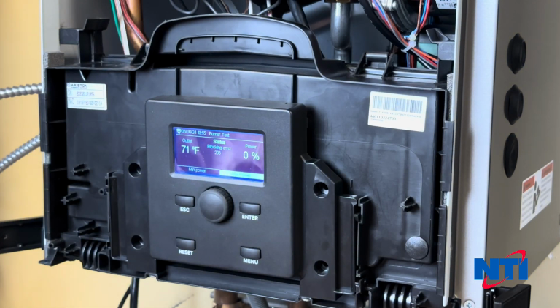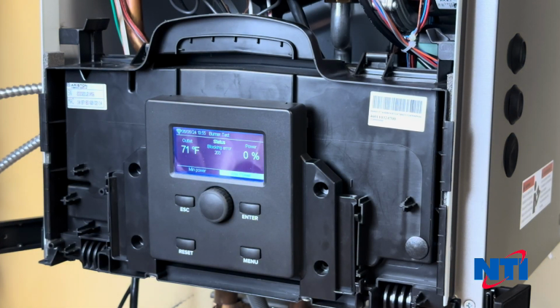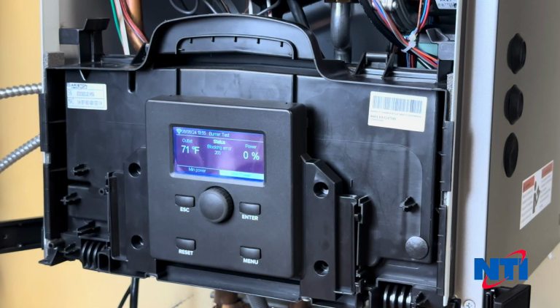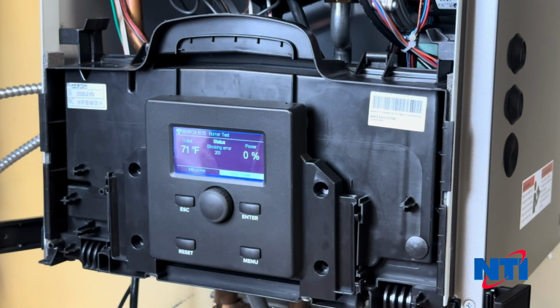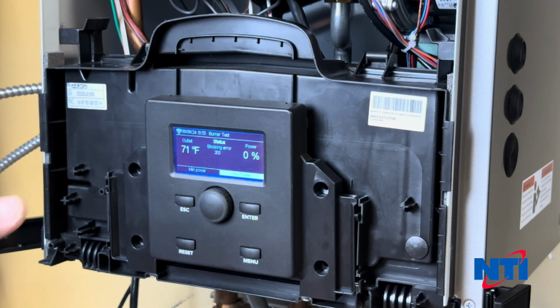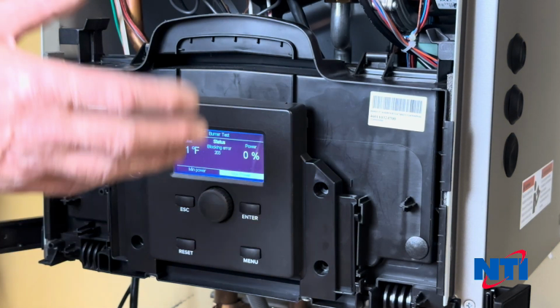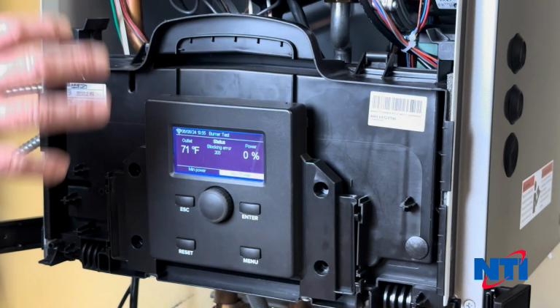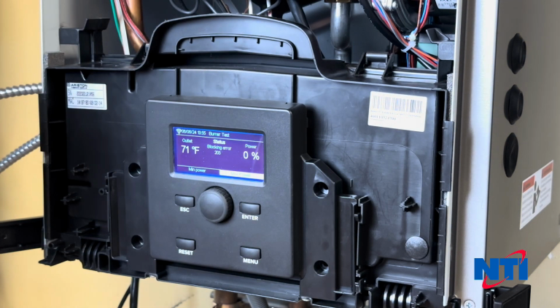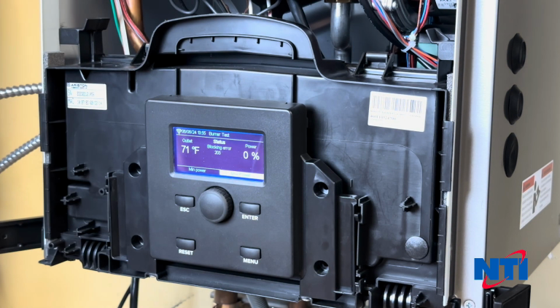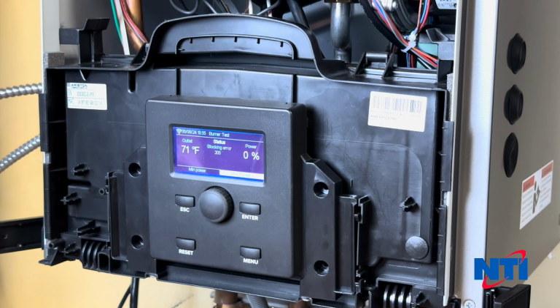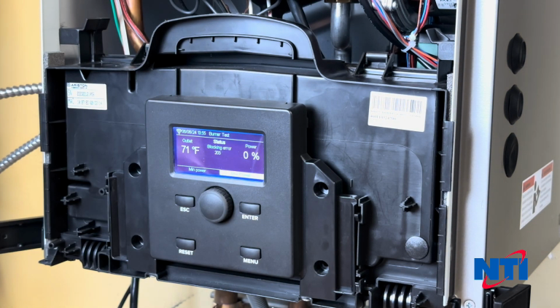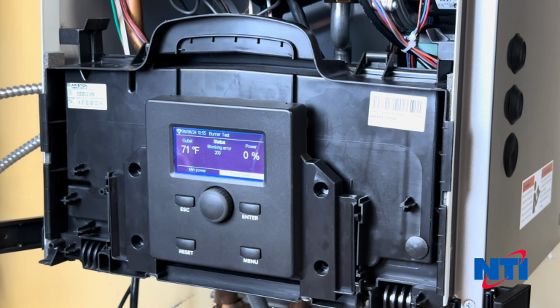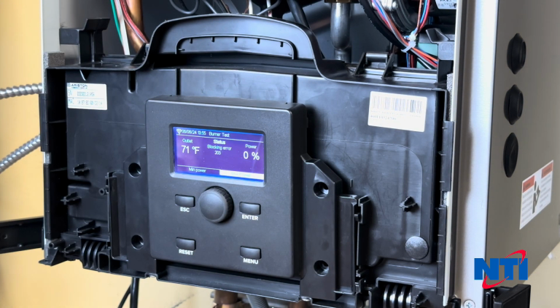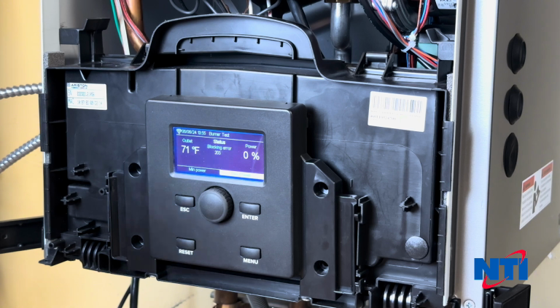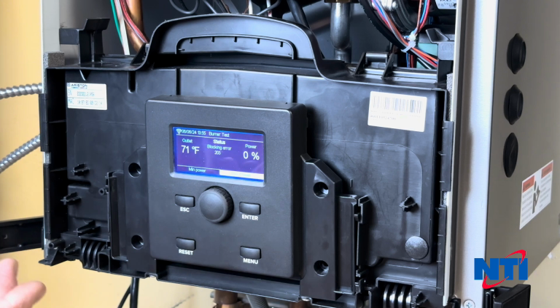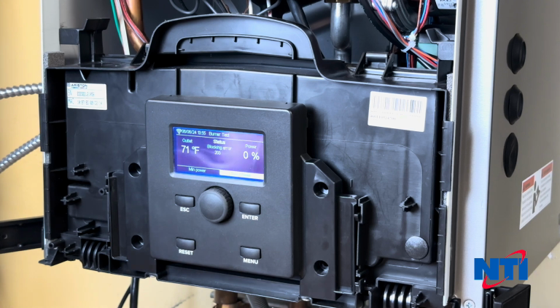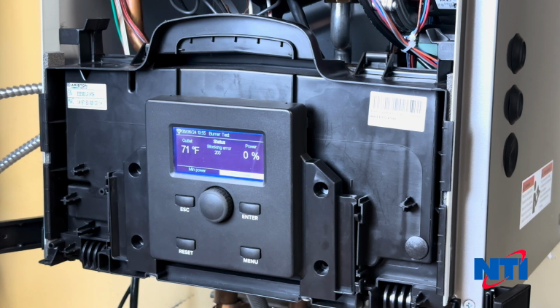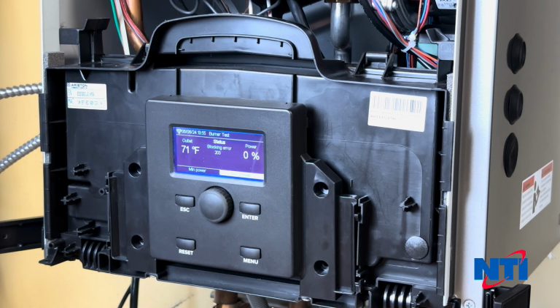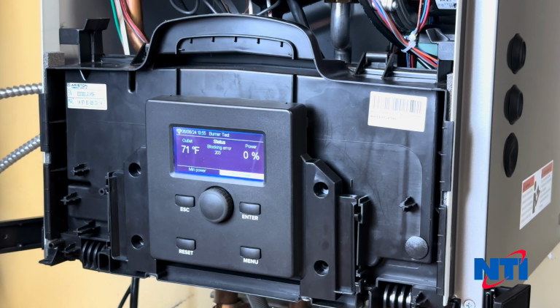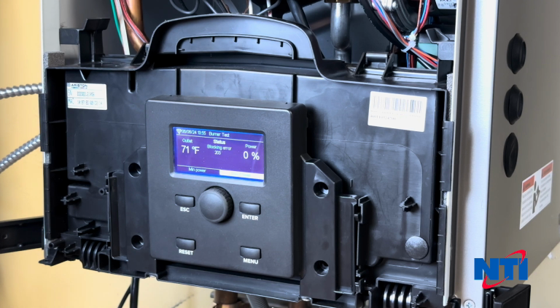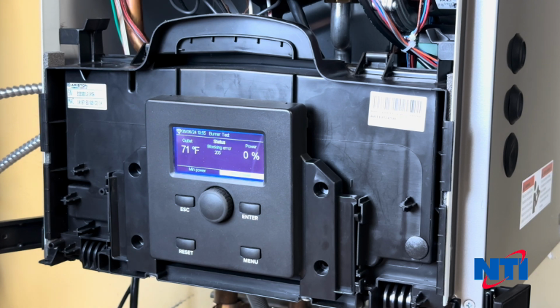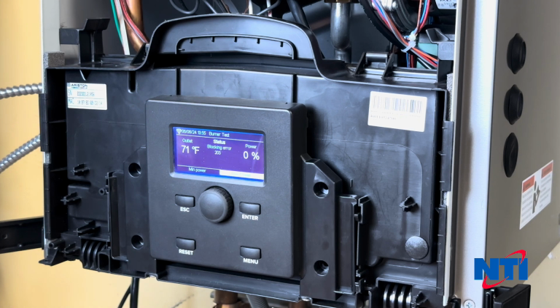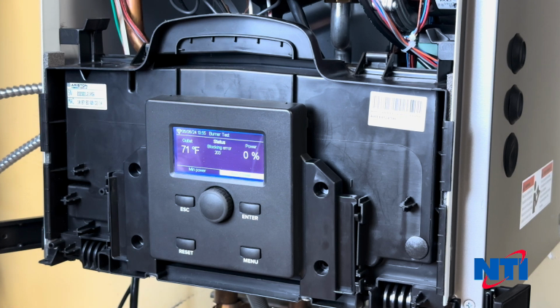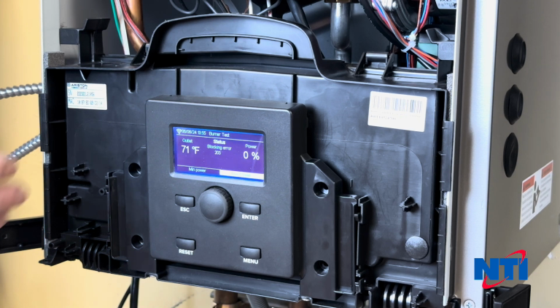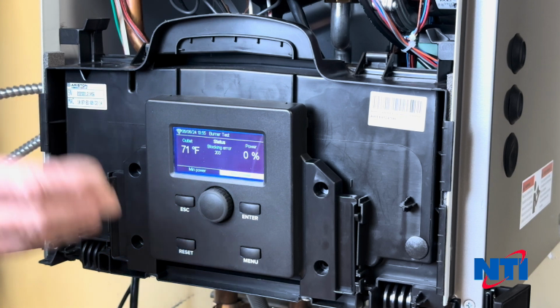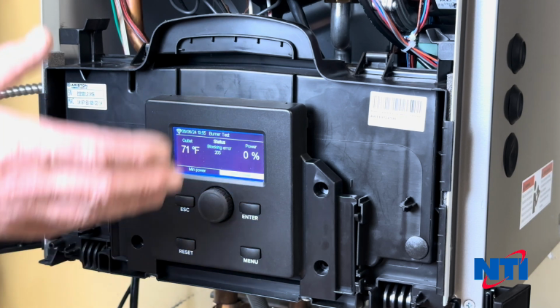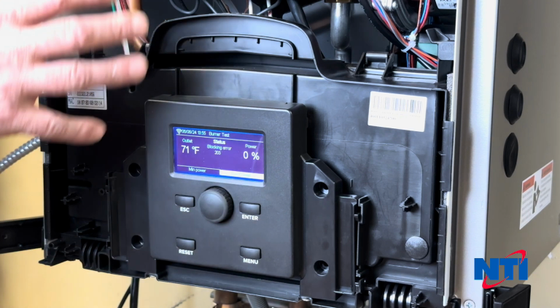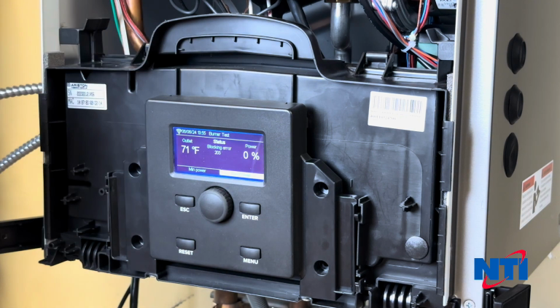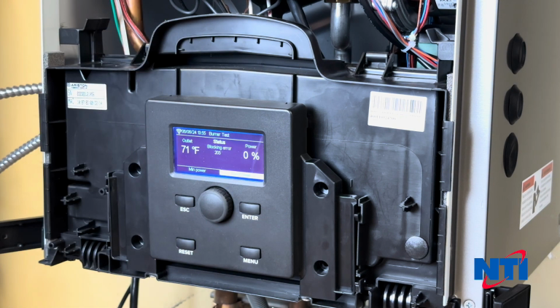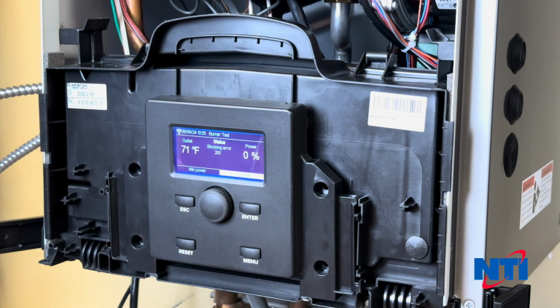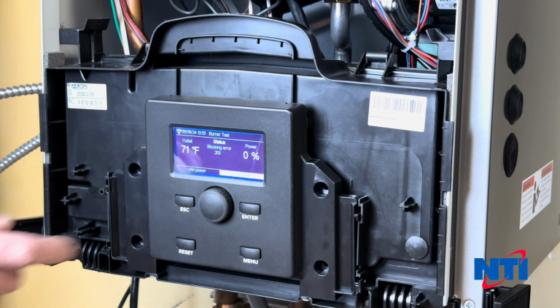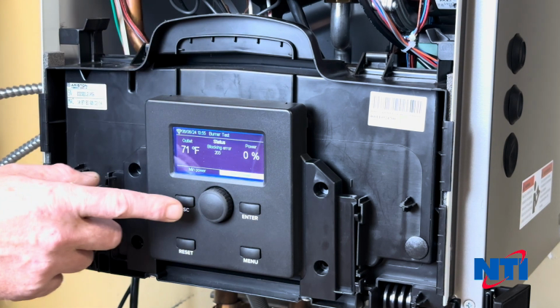At this point your boiler will have a call for heat and will attempt to fire up. Next we're going to go to the valve itself.